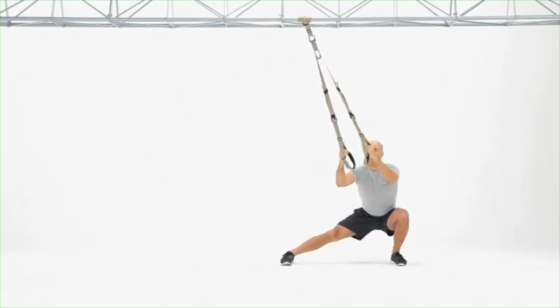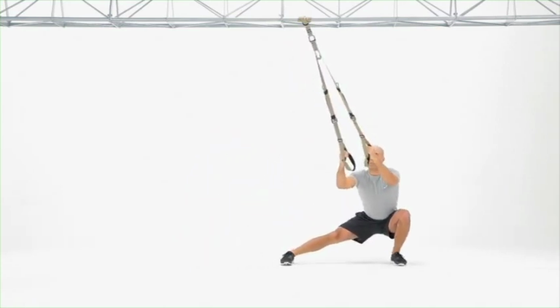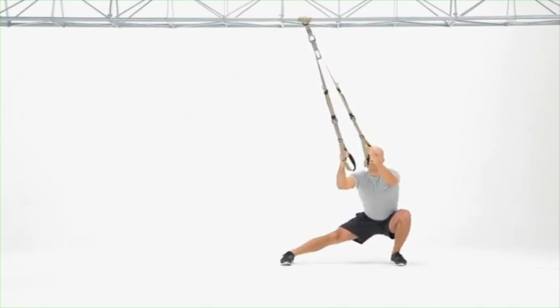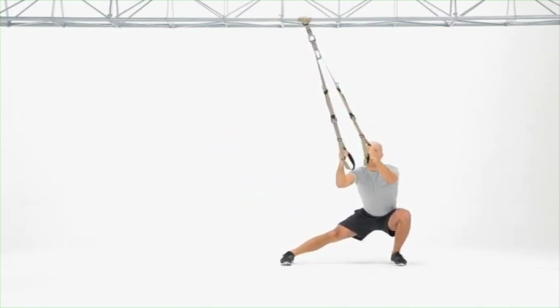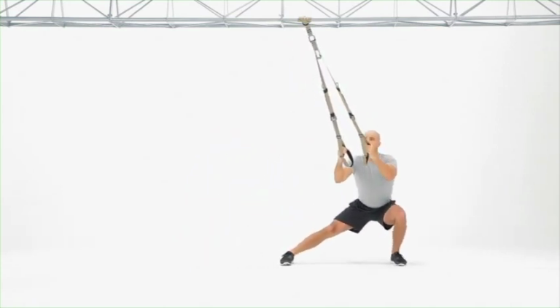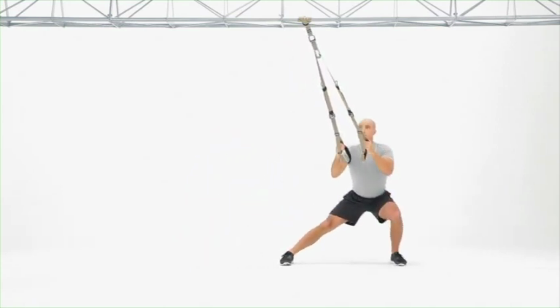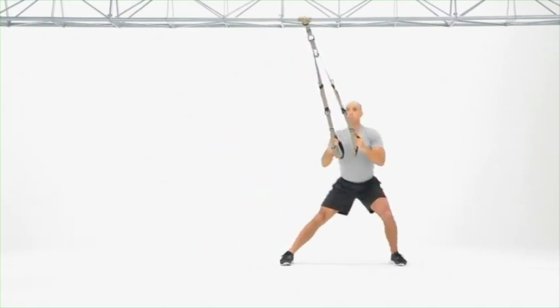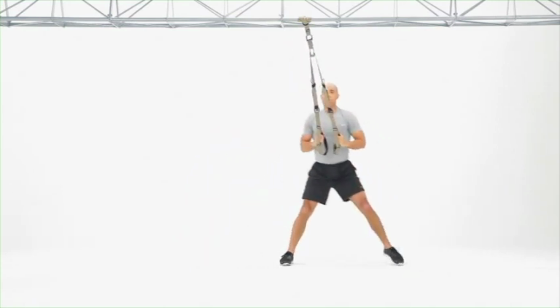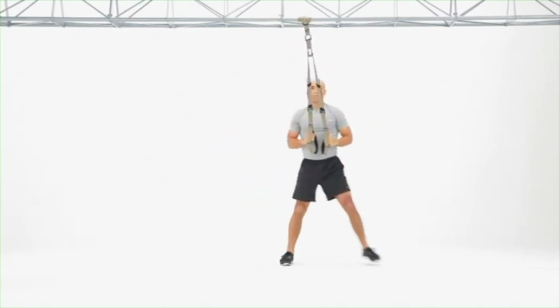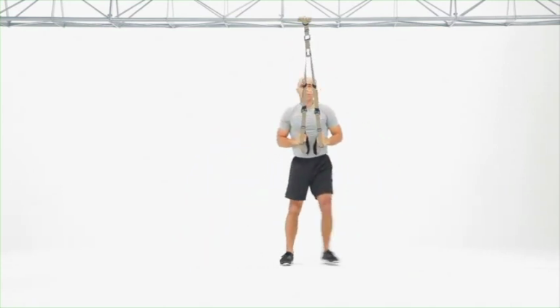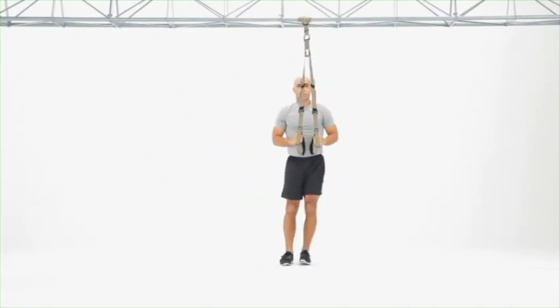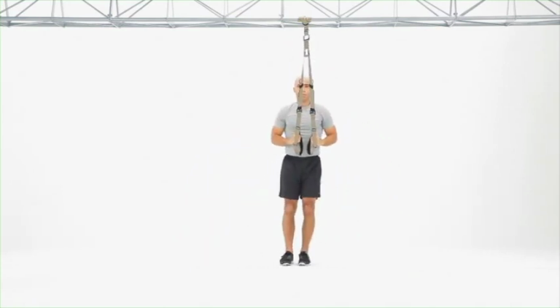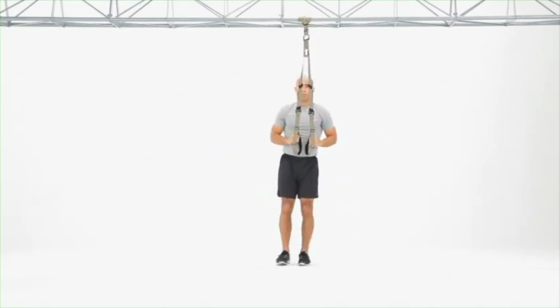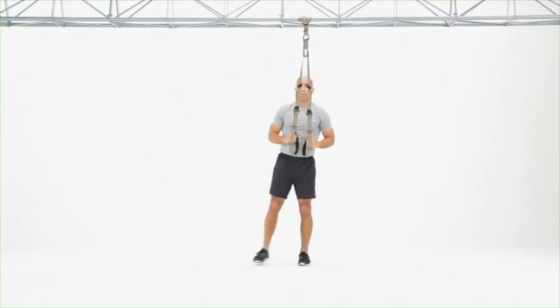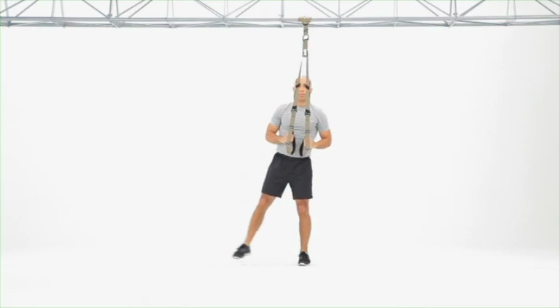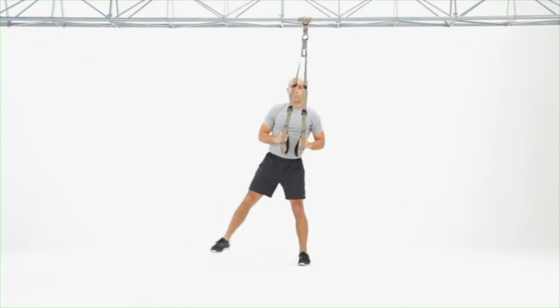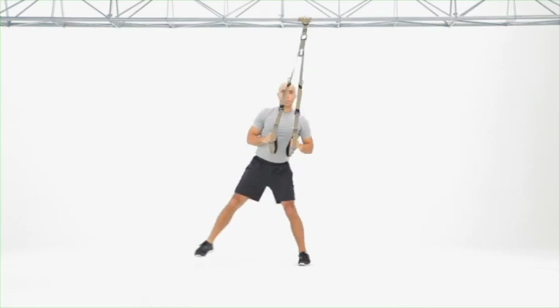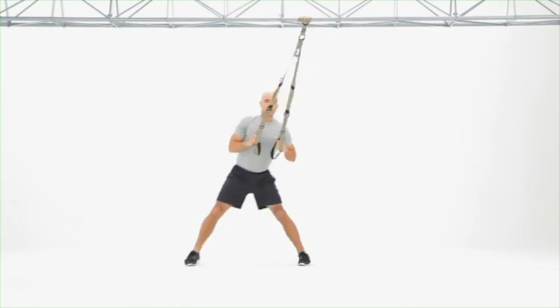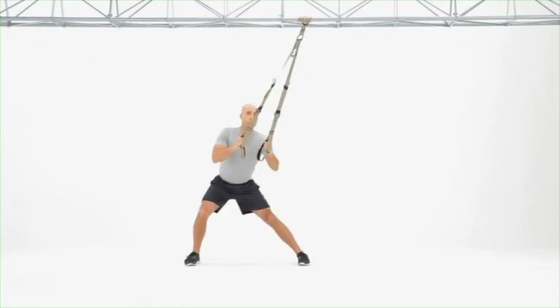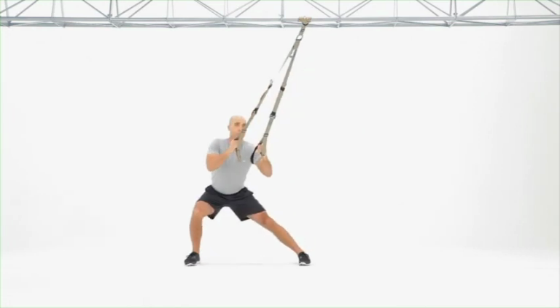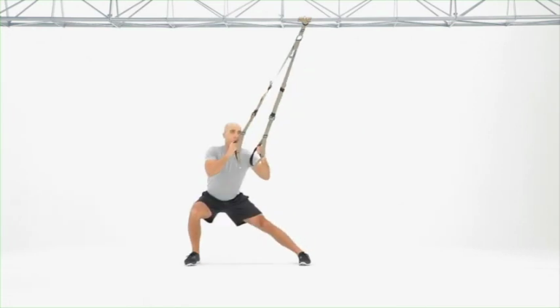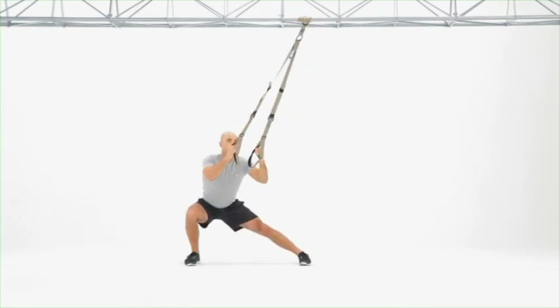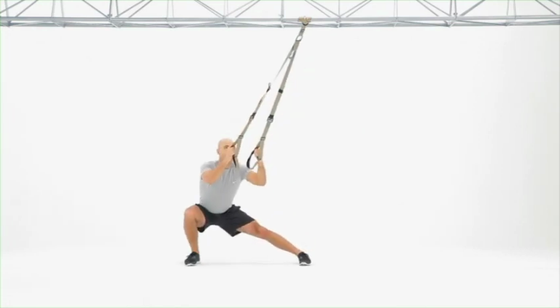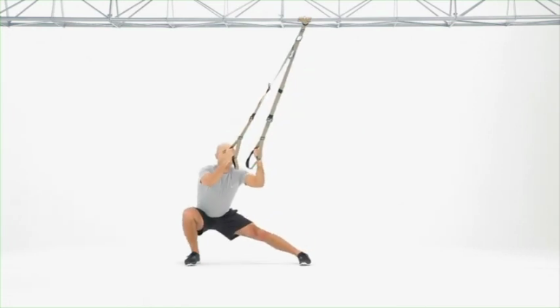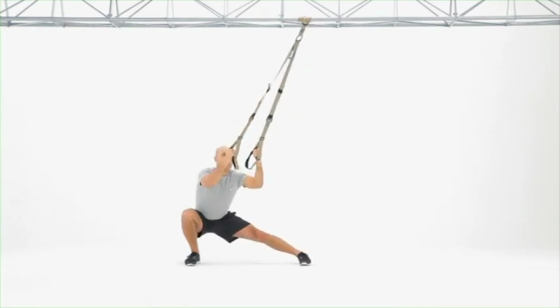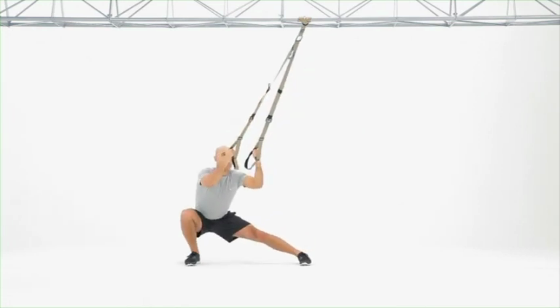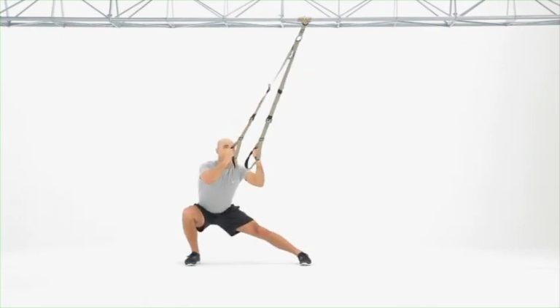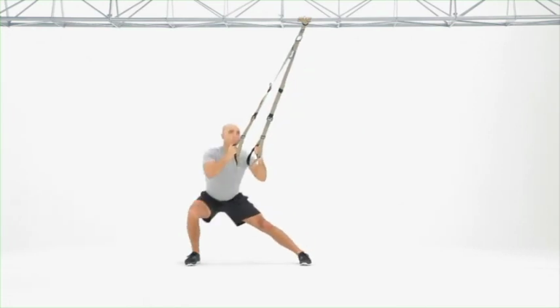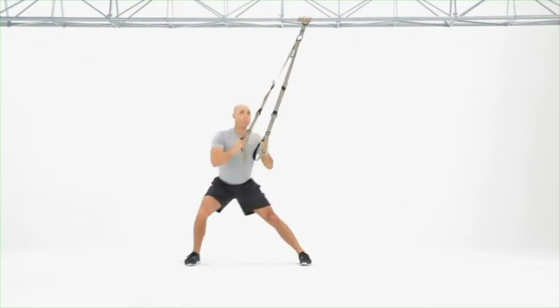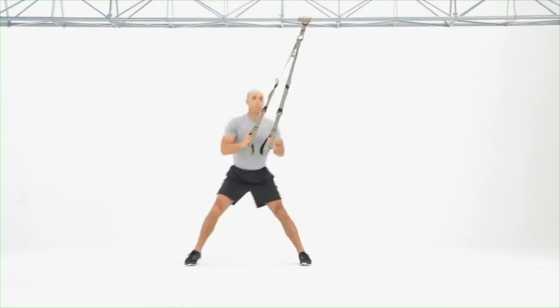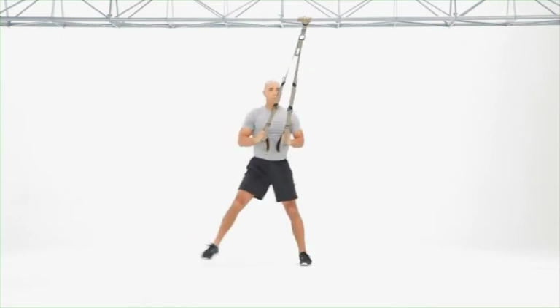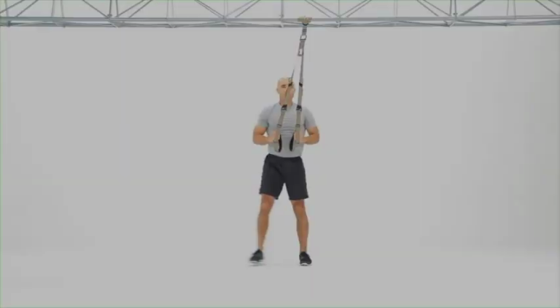spine straight, and unload only as much of your weight into the suspension trainer as you need.